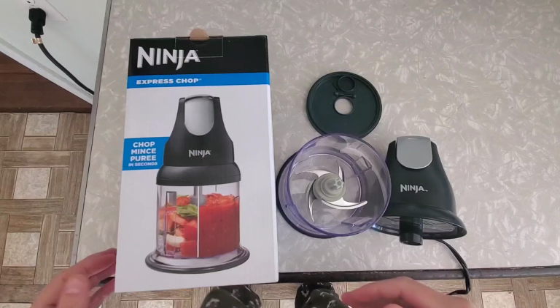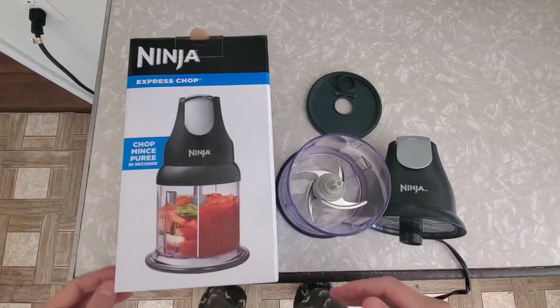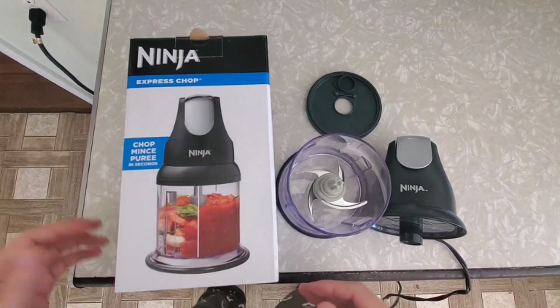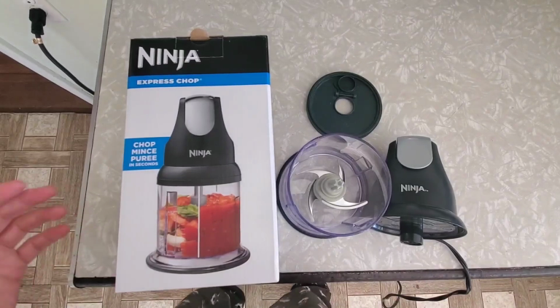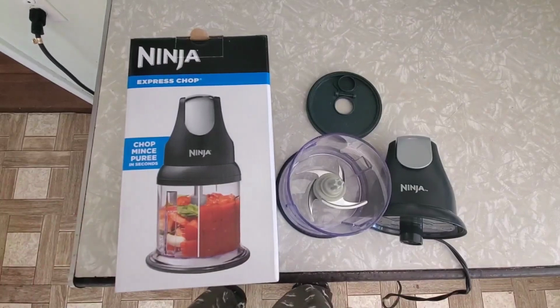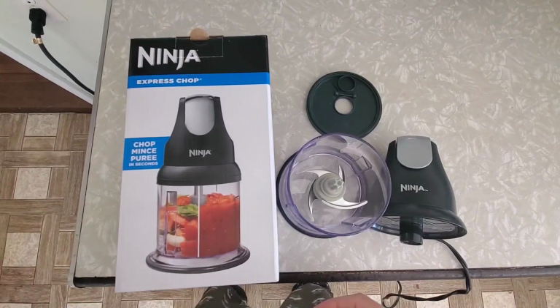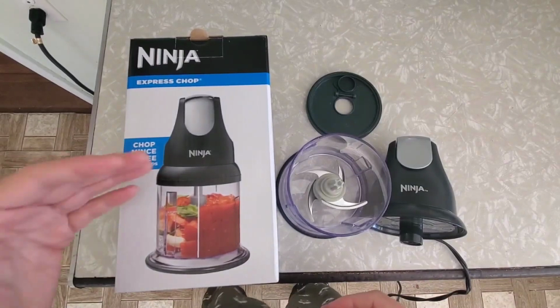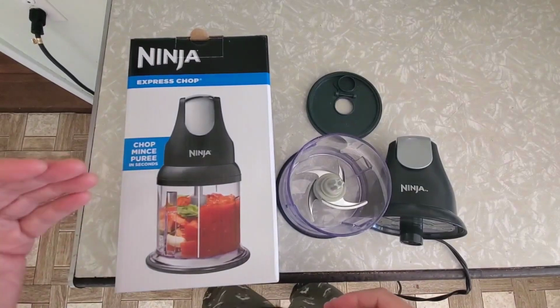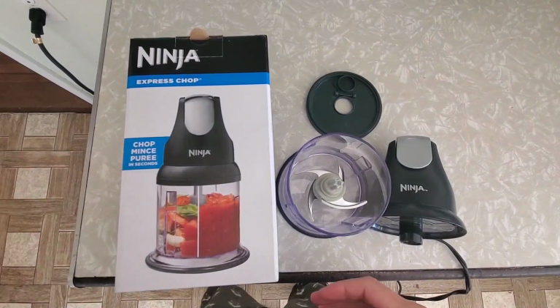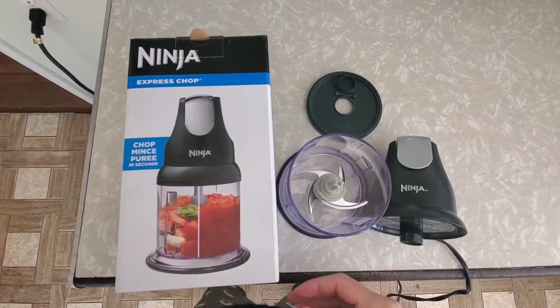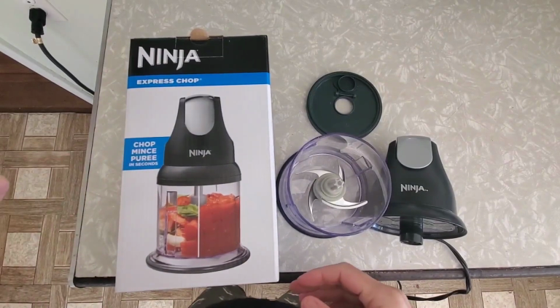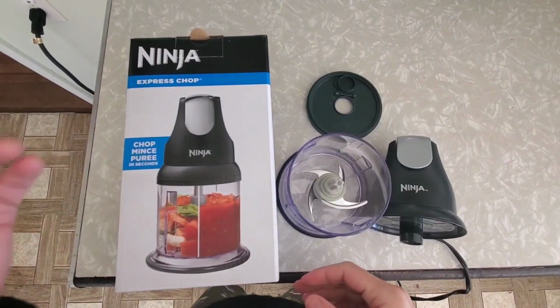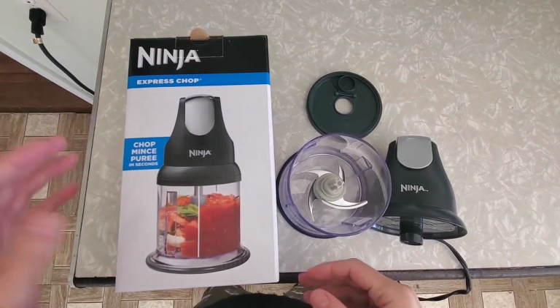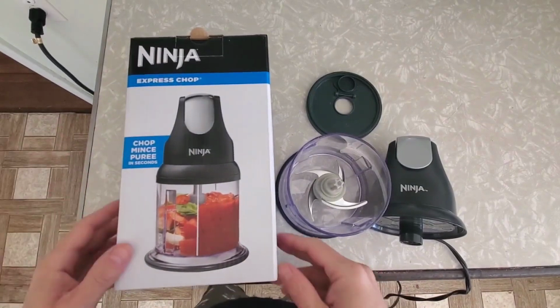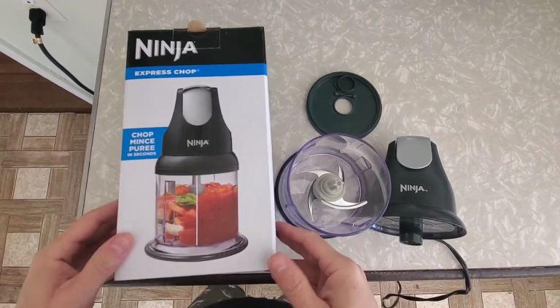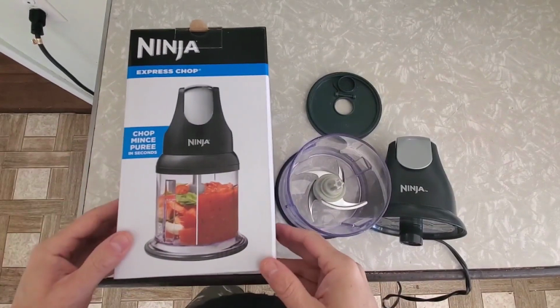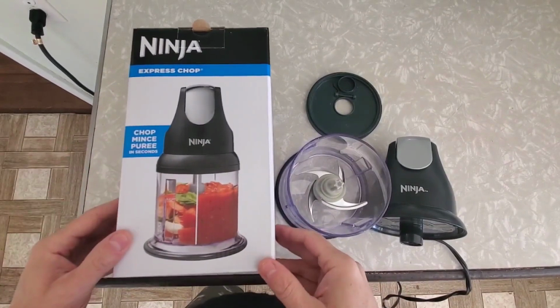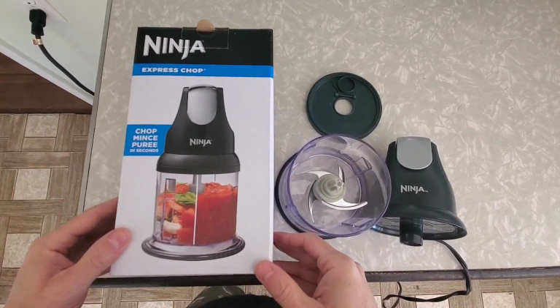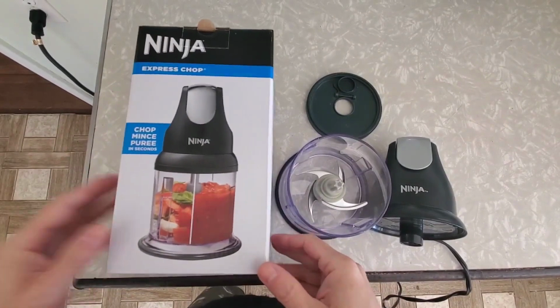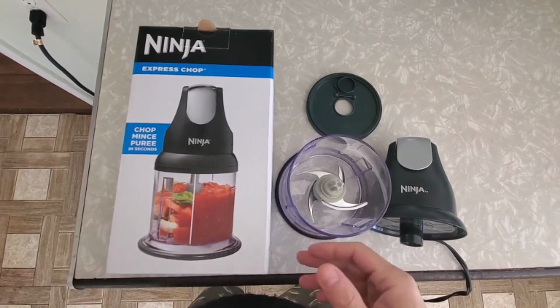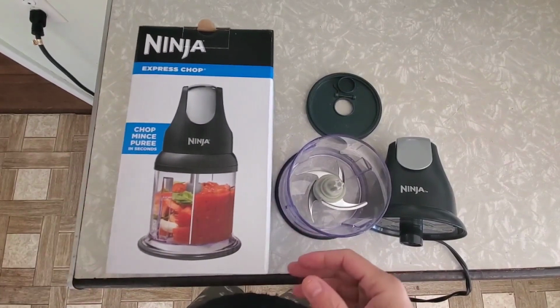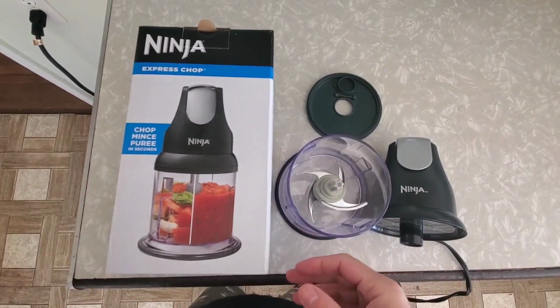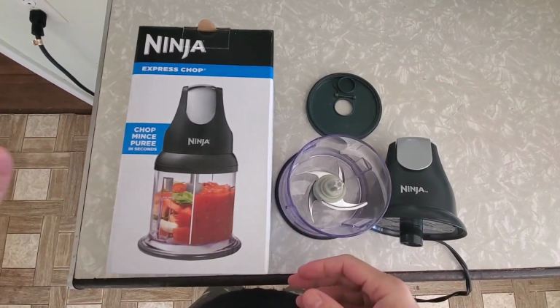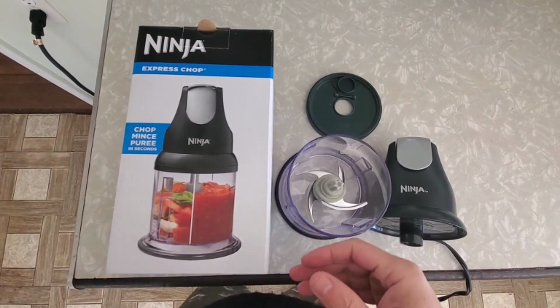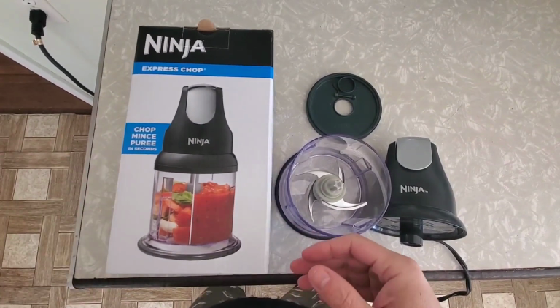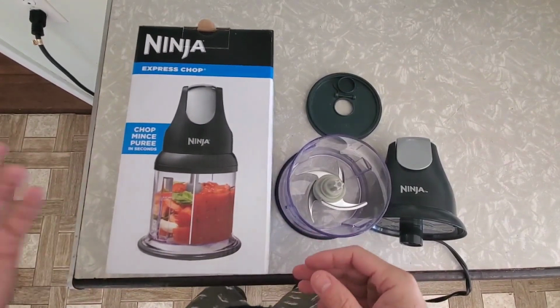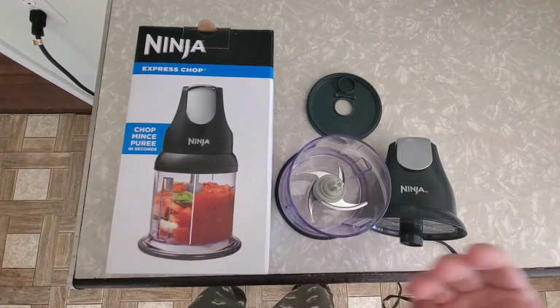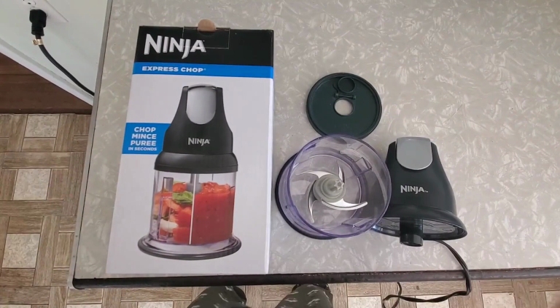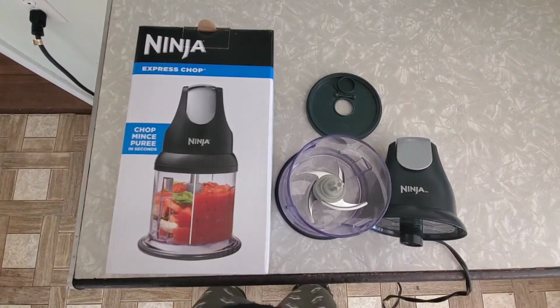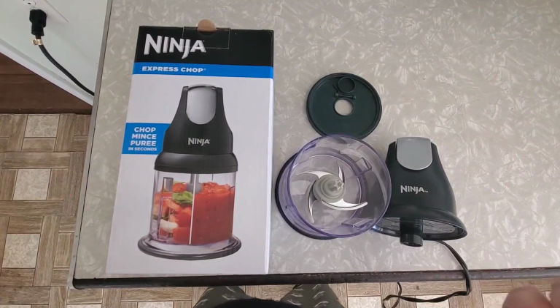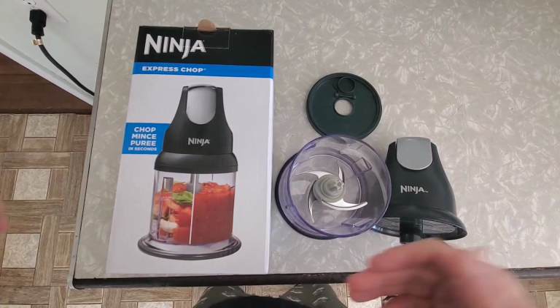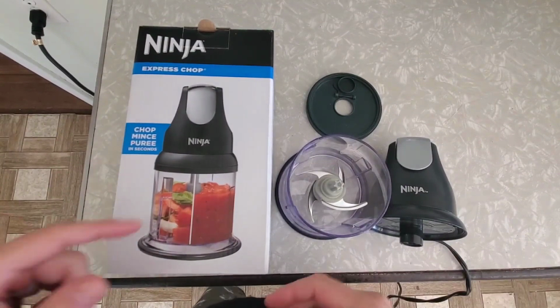Hey, this is a quick review of the Ninja Express Chop. I've been actually using this for a couple years and it's extremely handy.